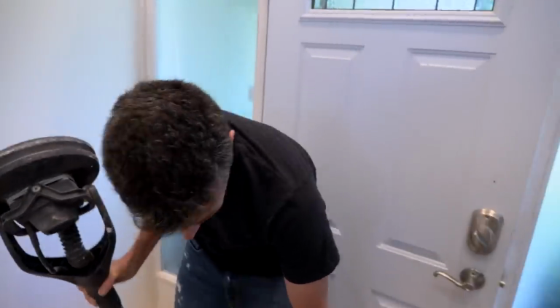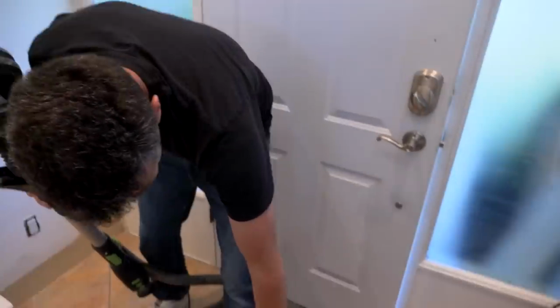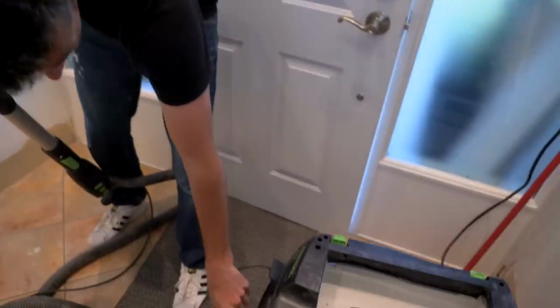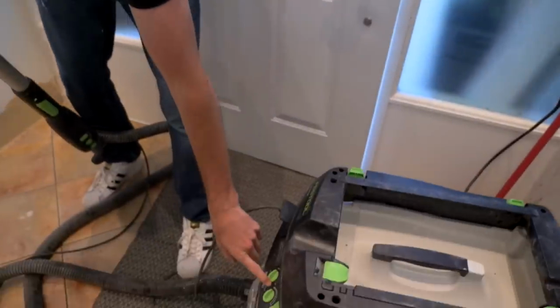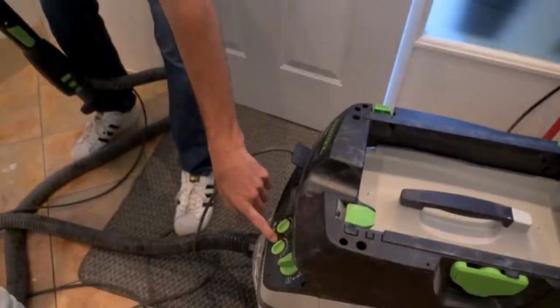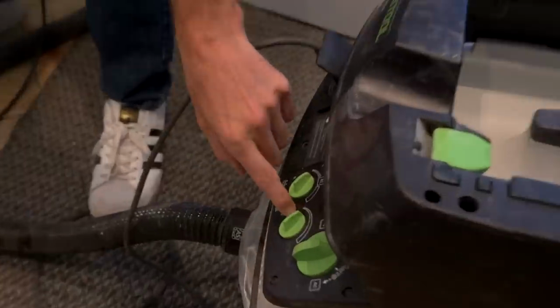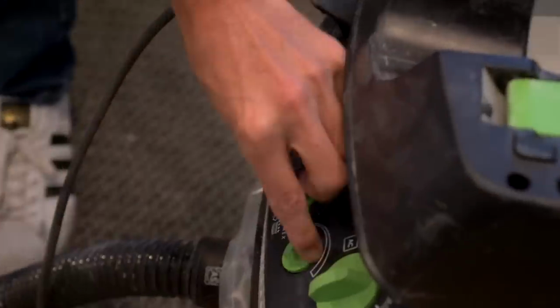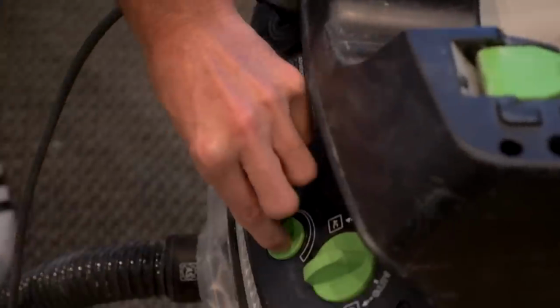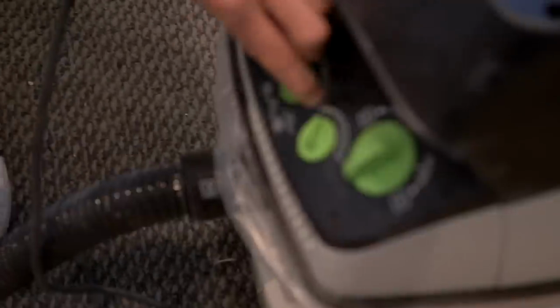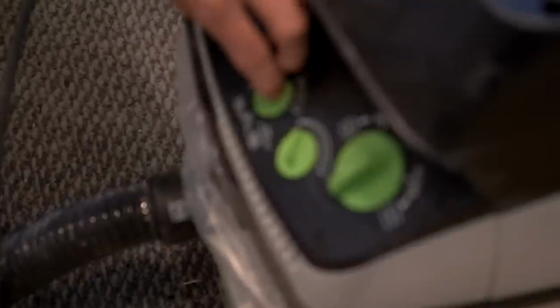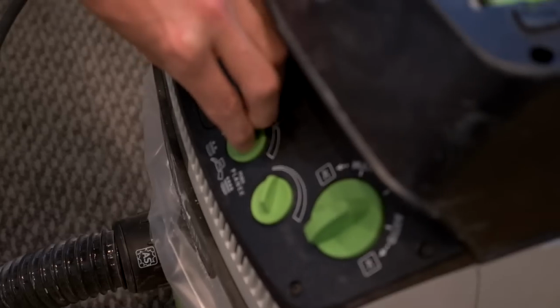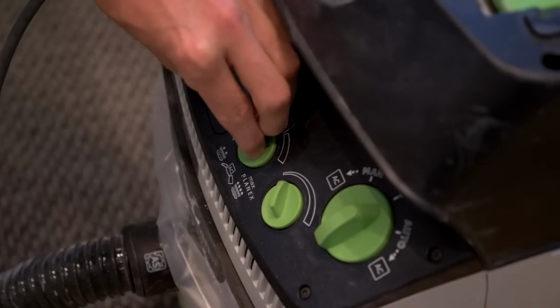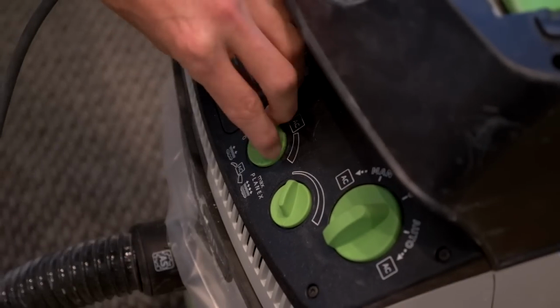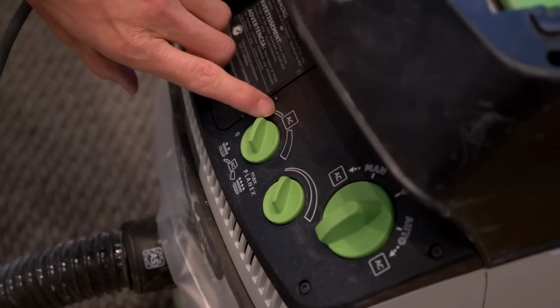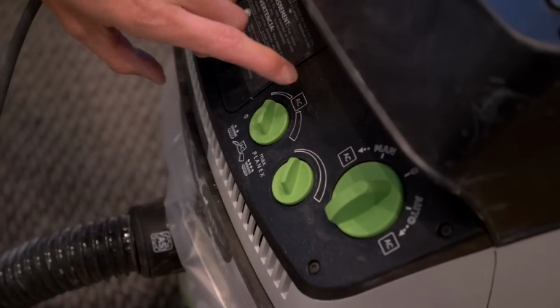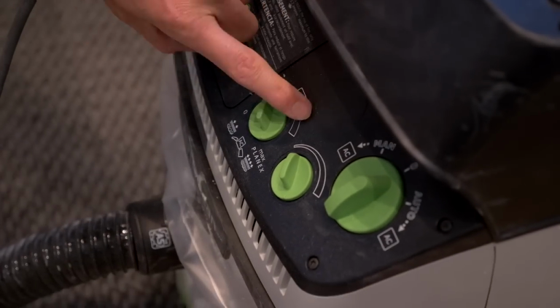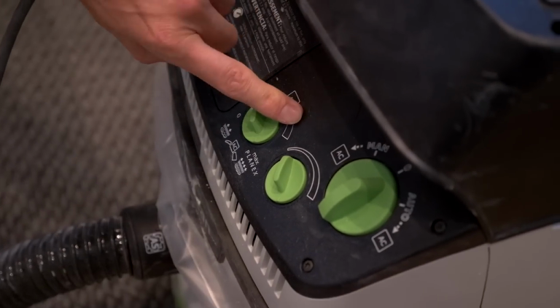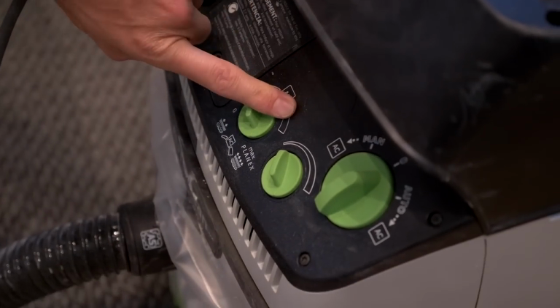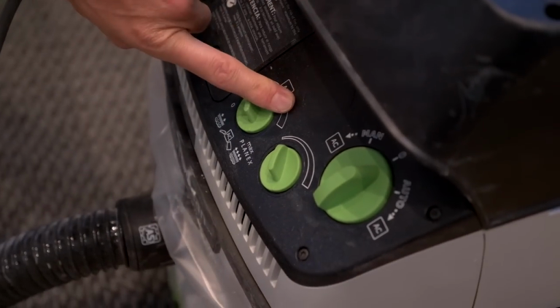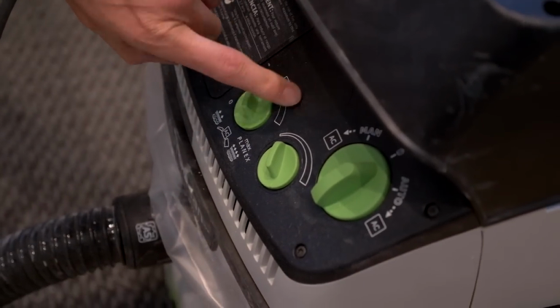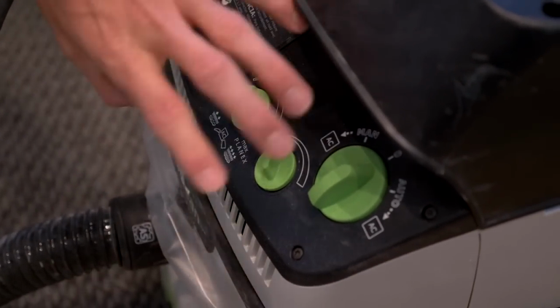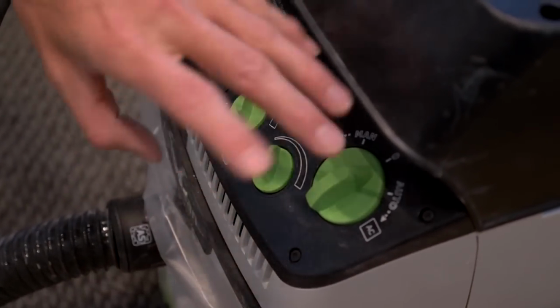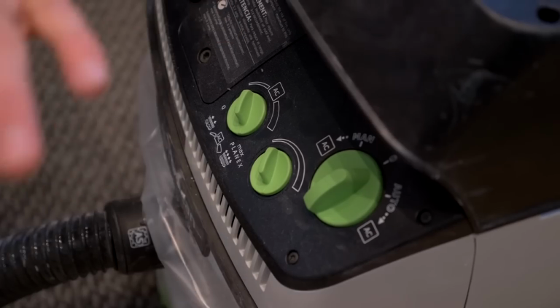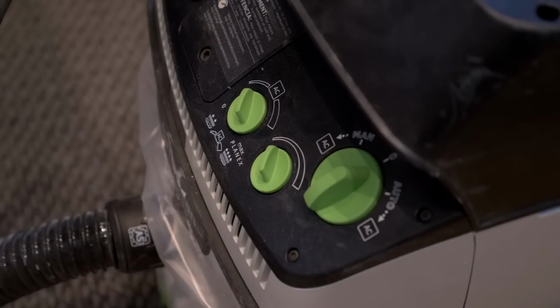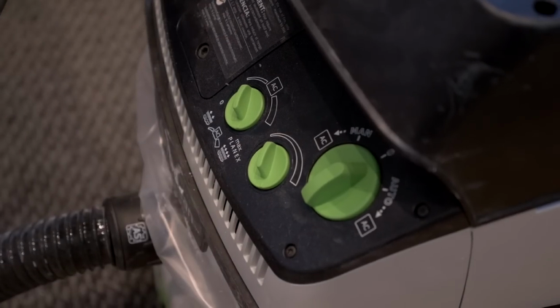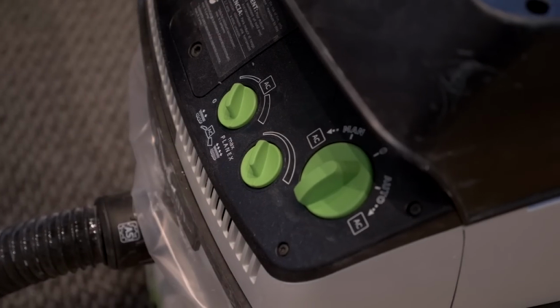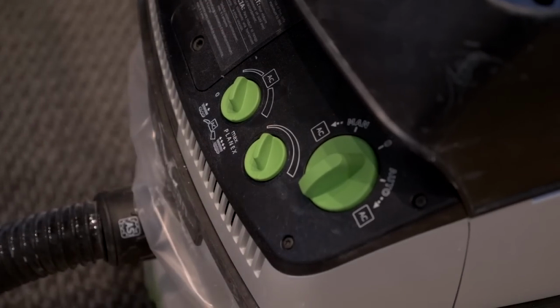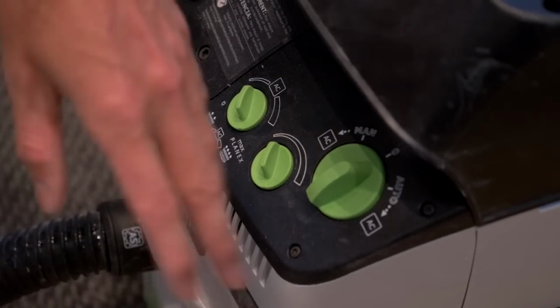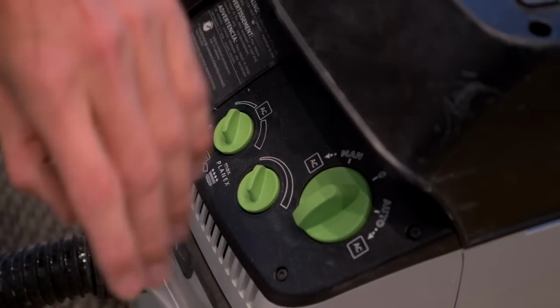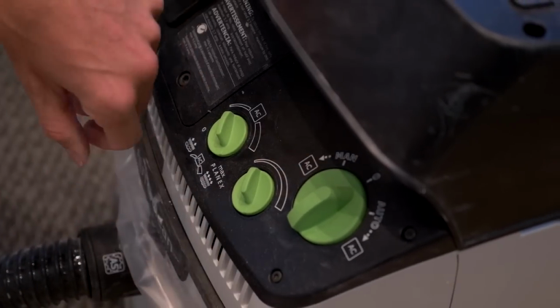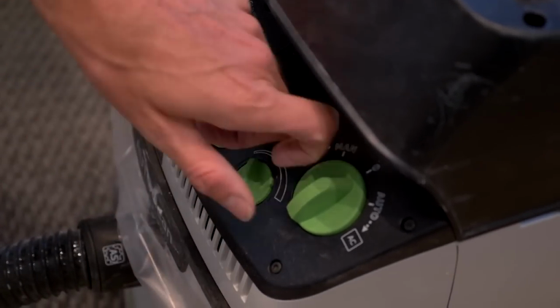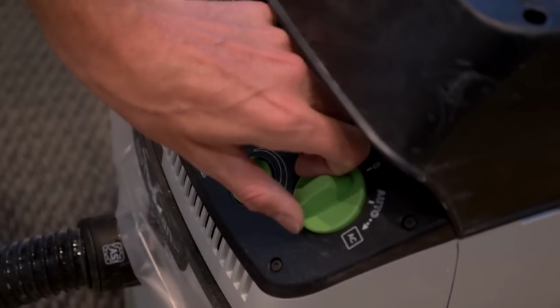Alright, full suction right now. Dust collection — let's do this.